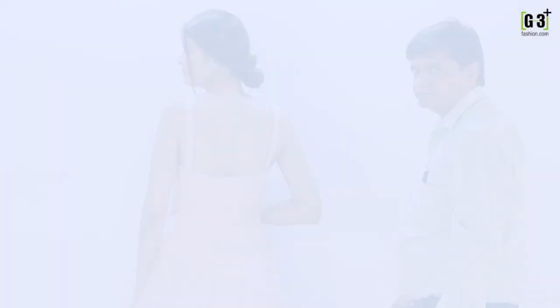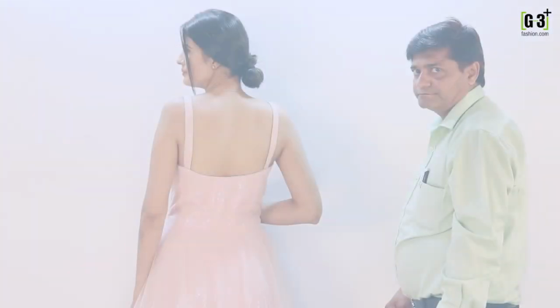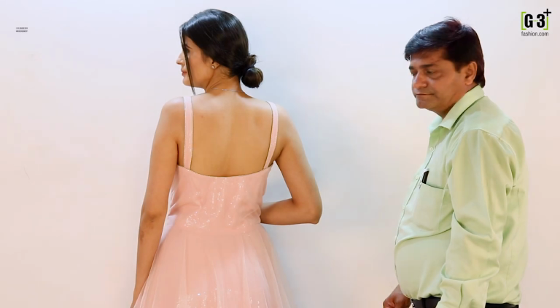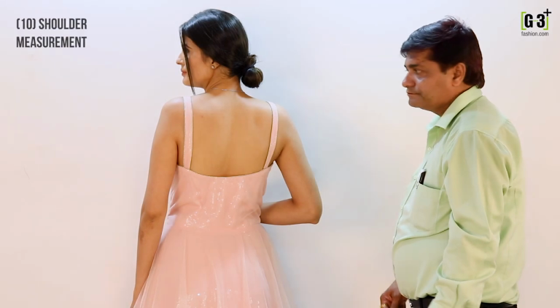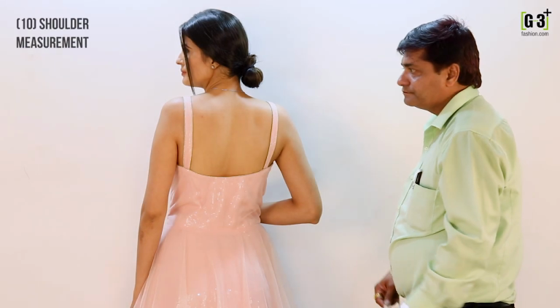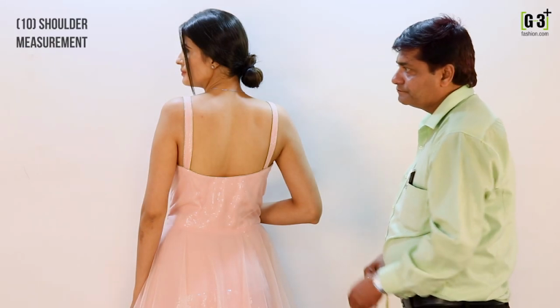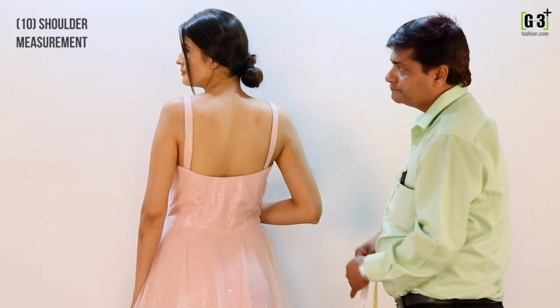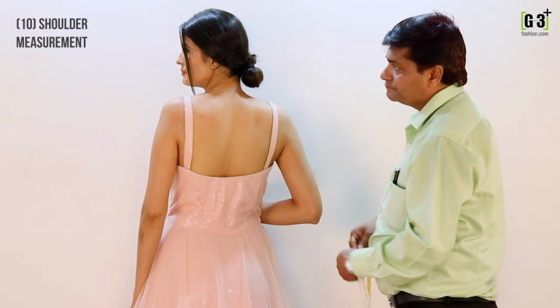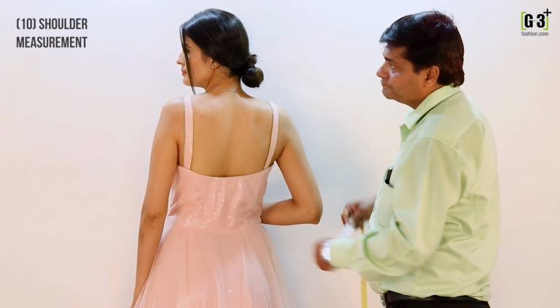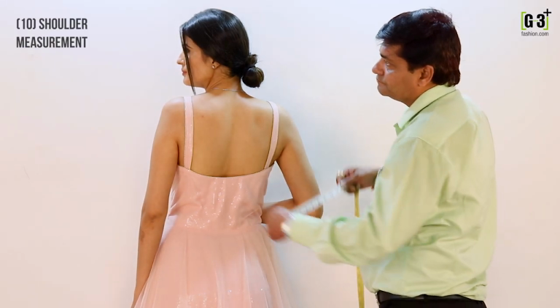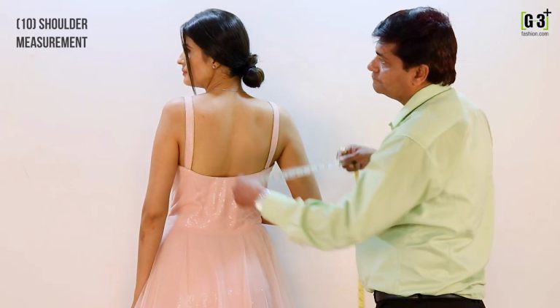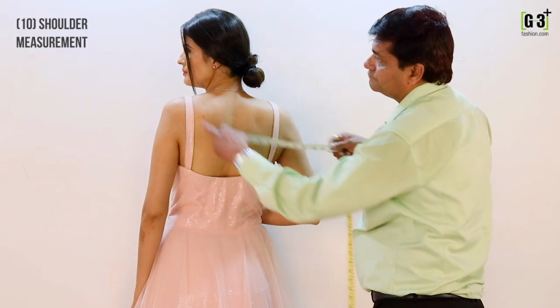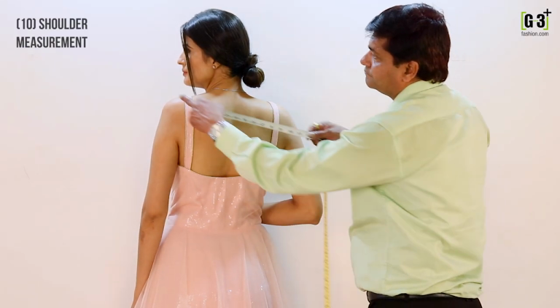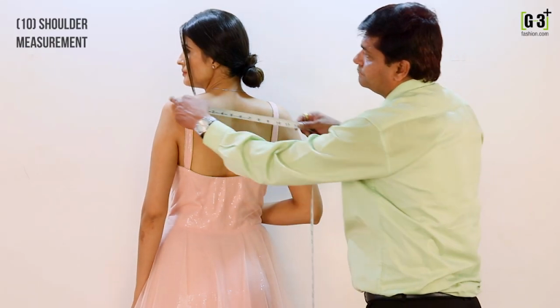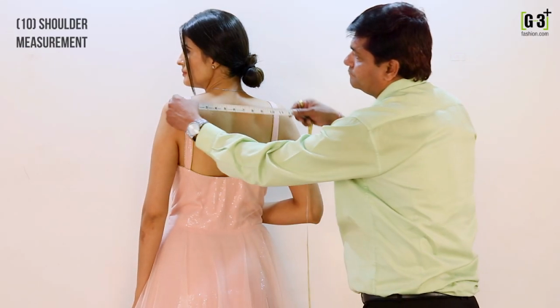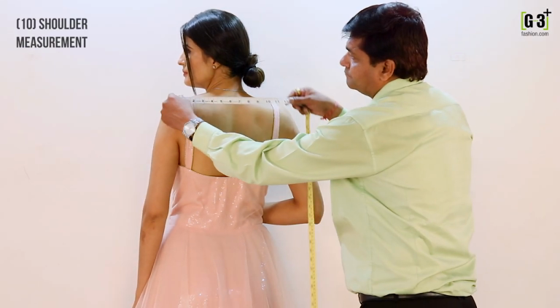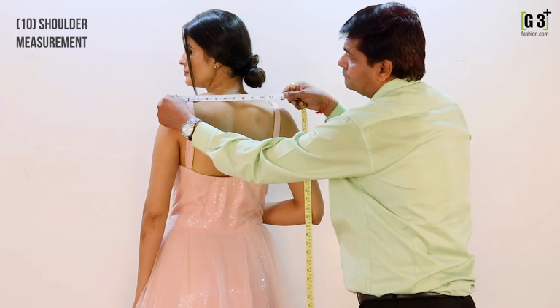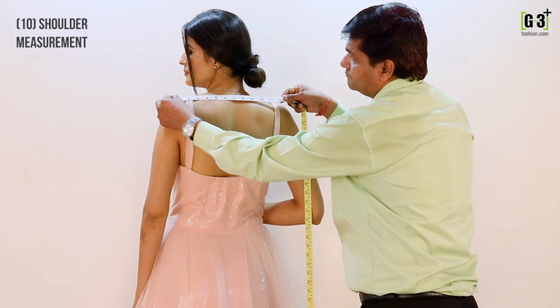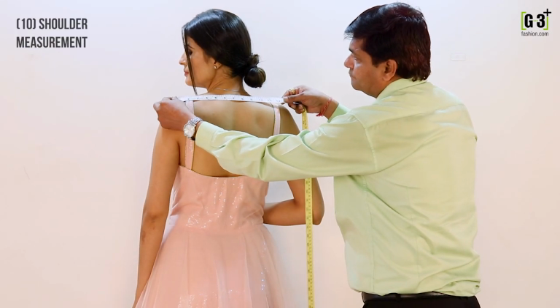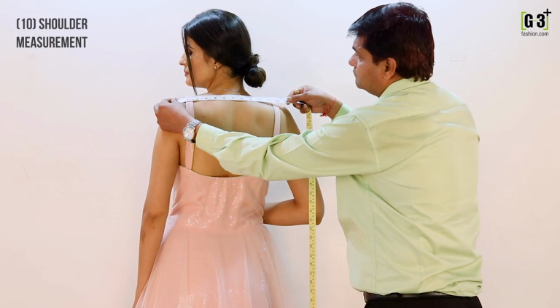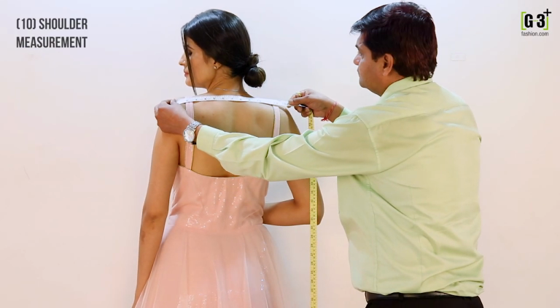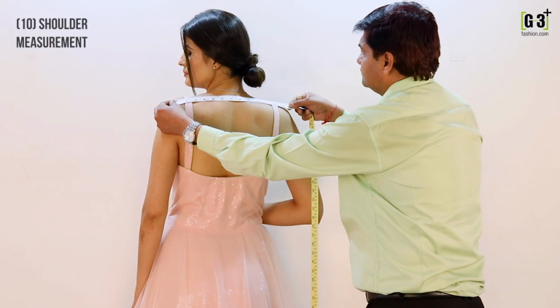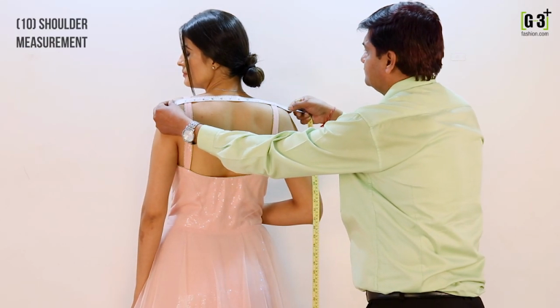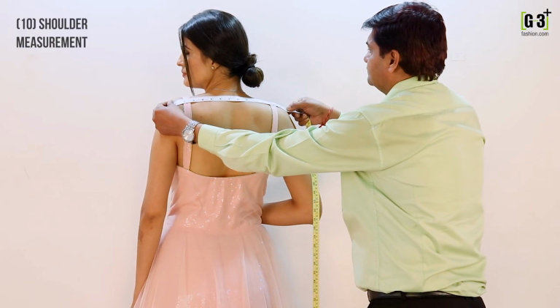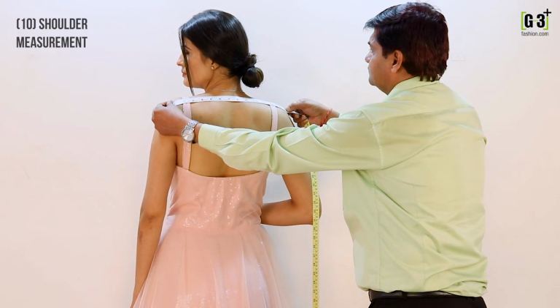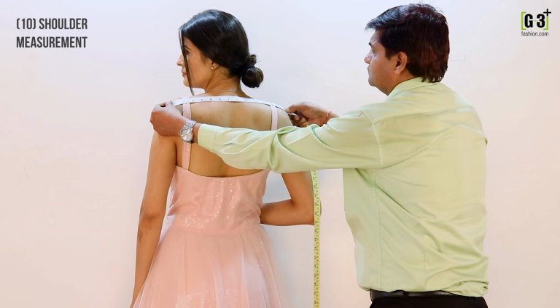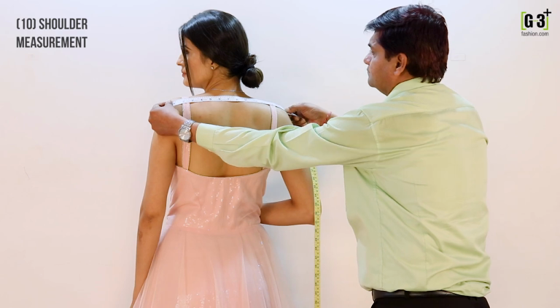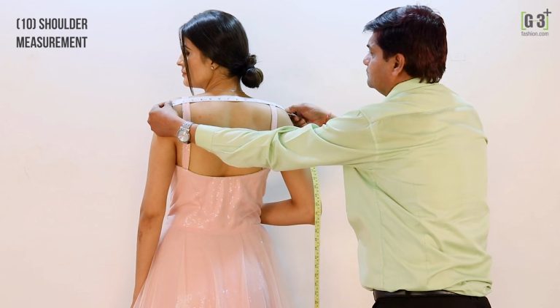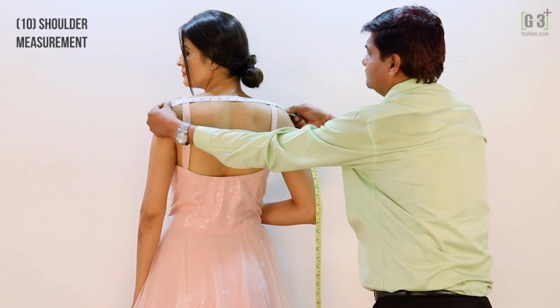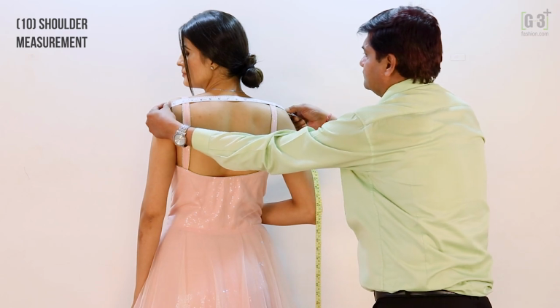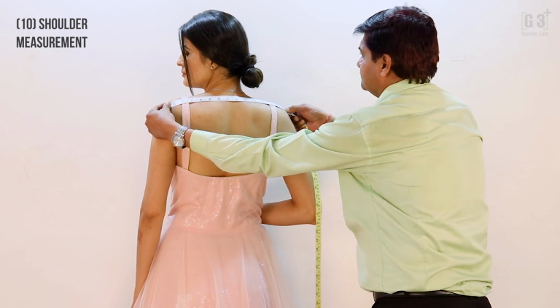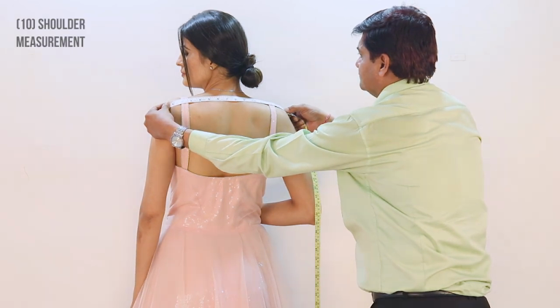To measure your shoulders, take the tape and place it on the tip on one side of the shoulder and bring it to the tip of the other side.